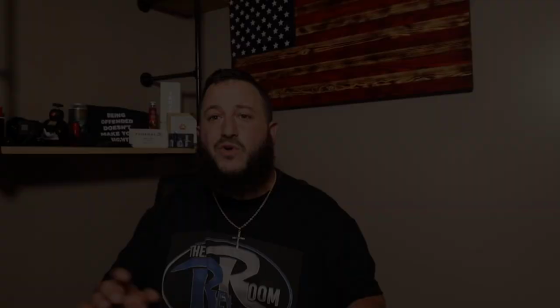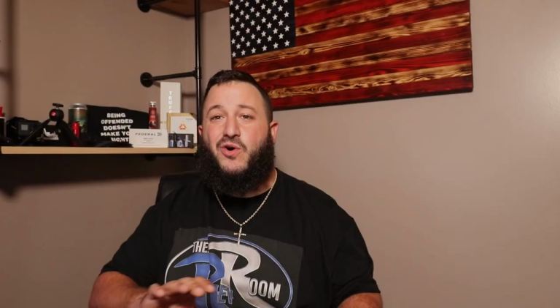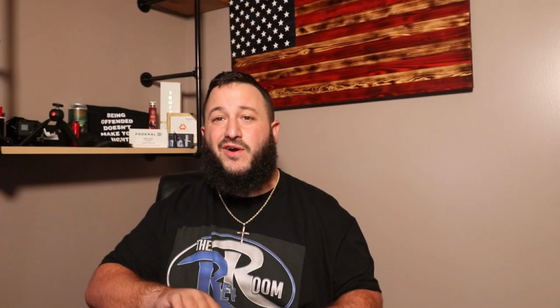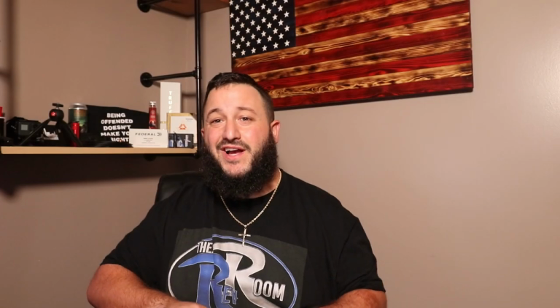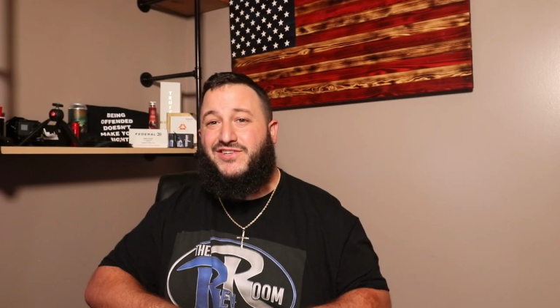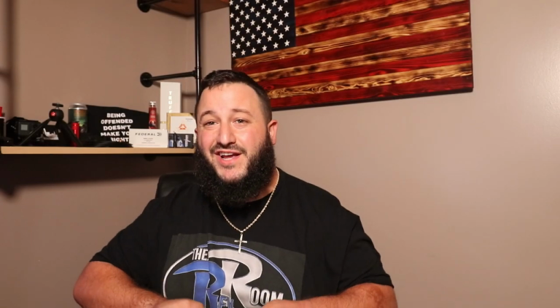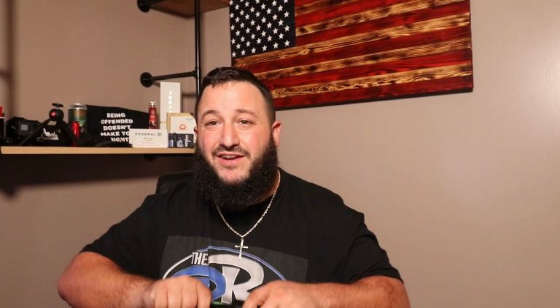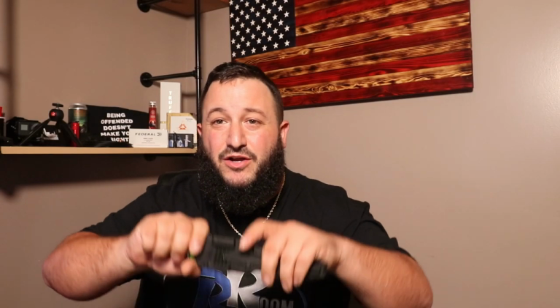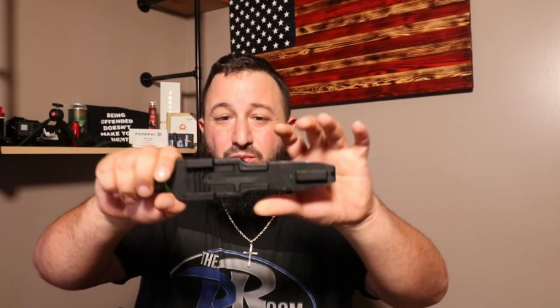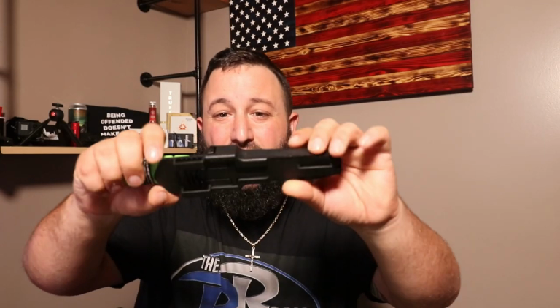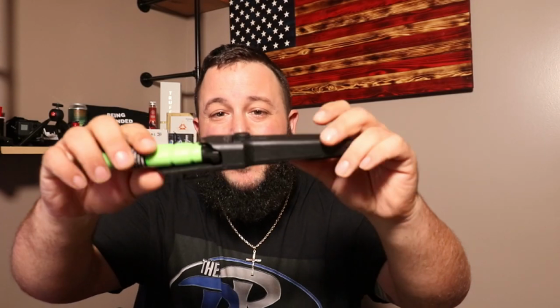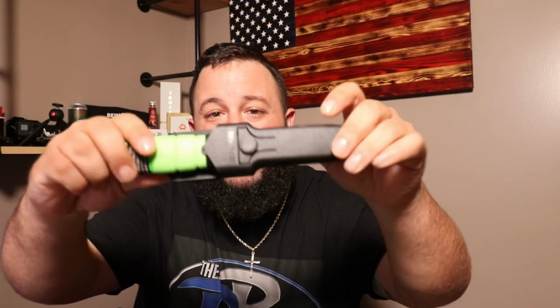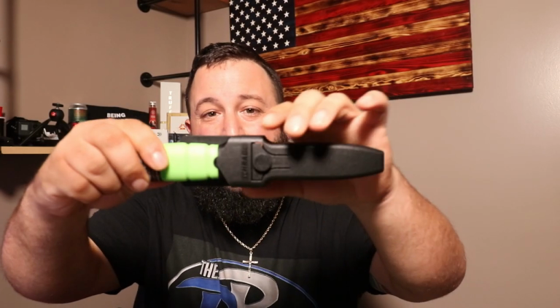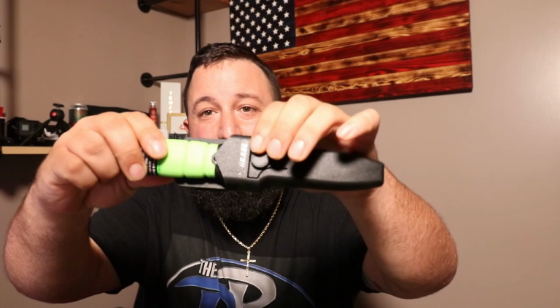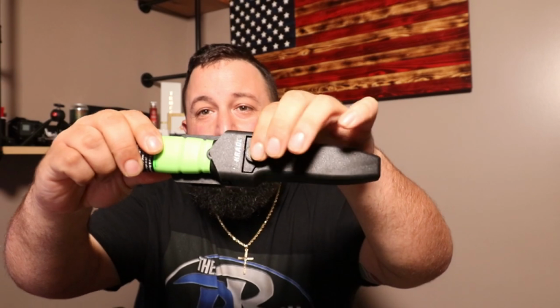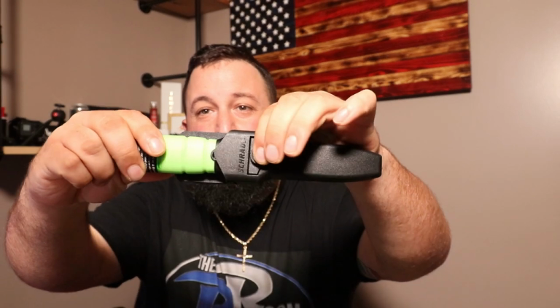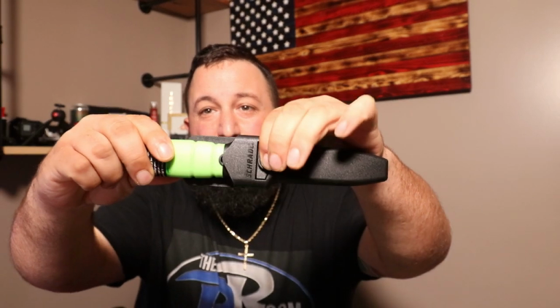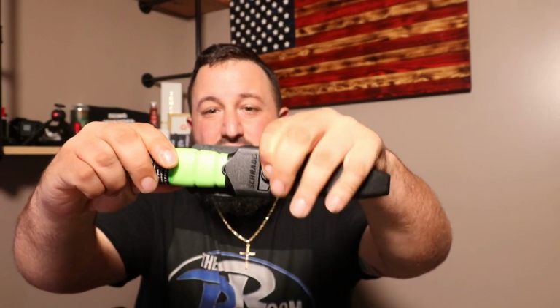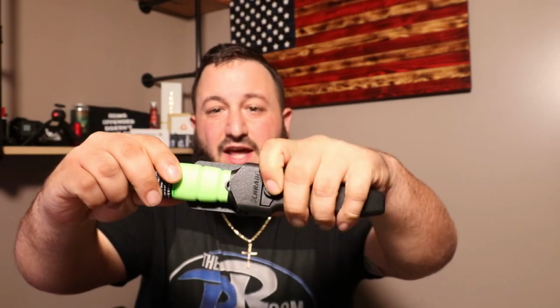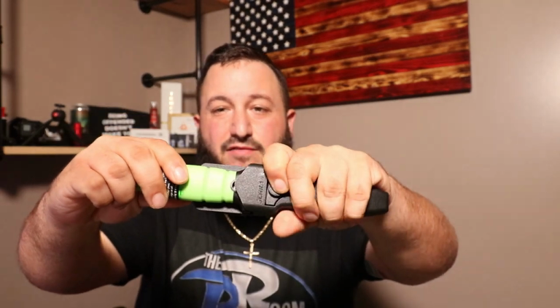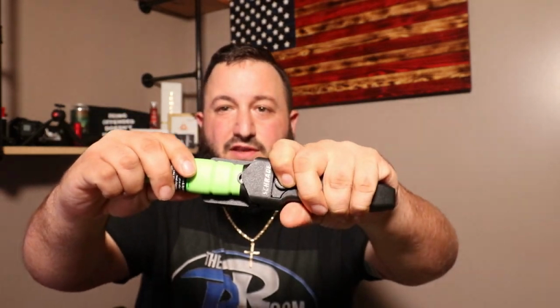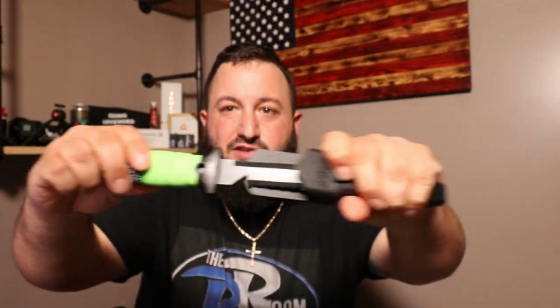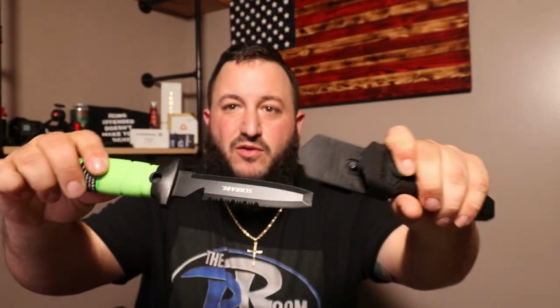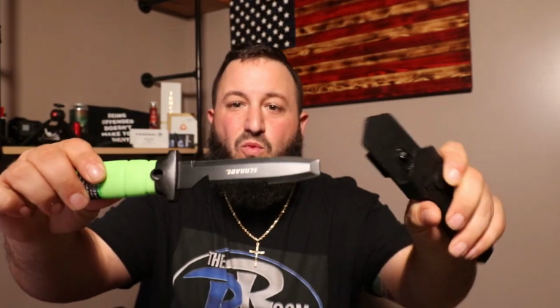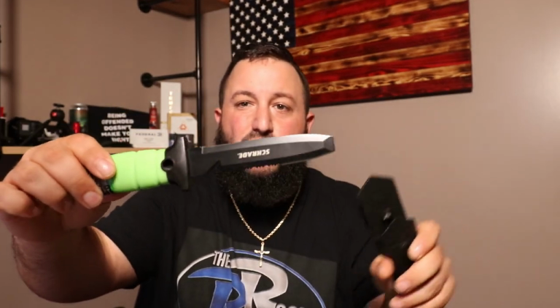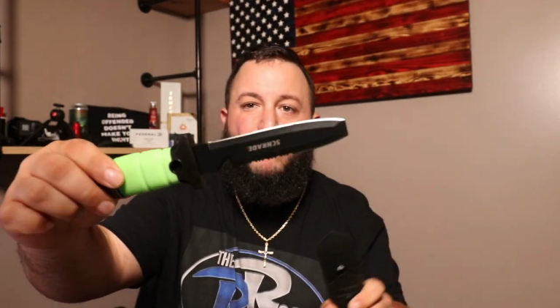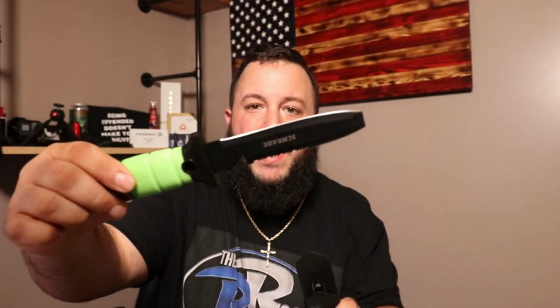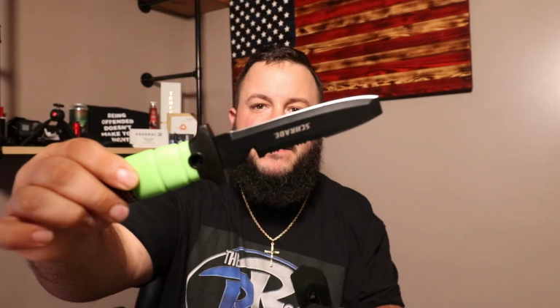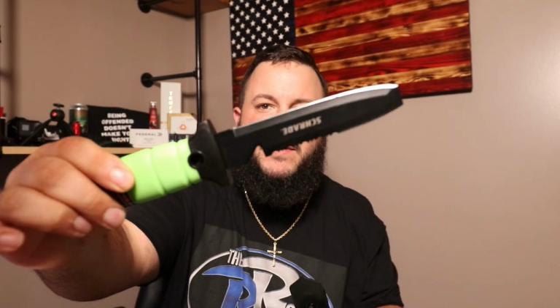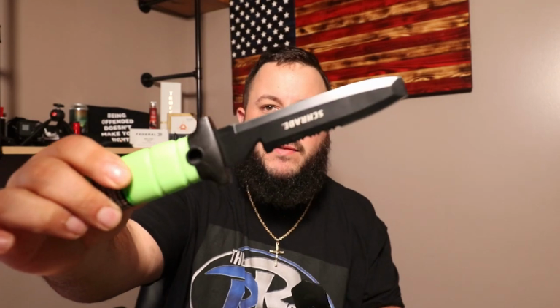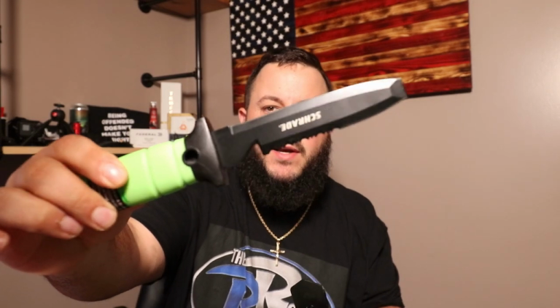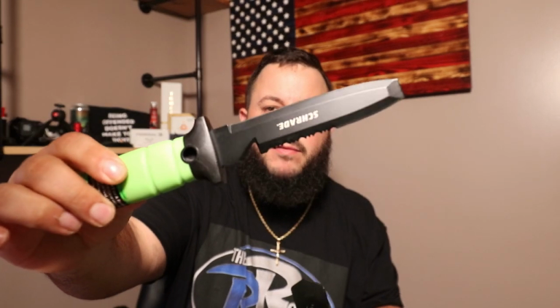What's going on guys? Today we have a Schrade knife — this is the Water Rat Dive Knife.